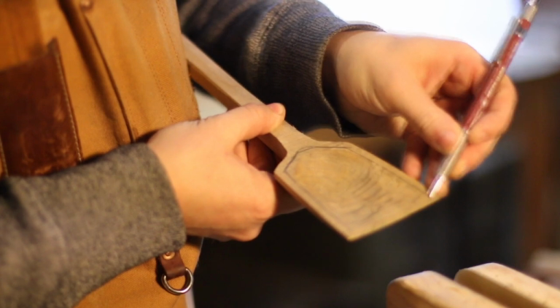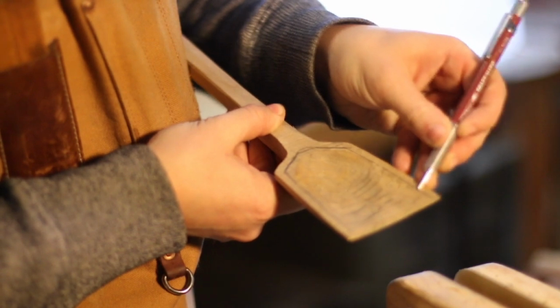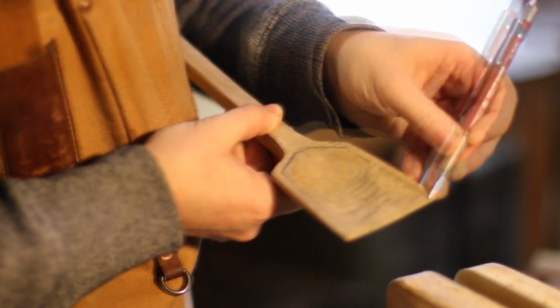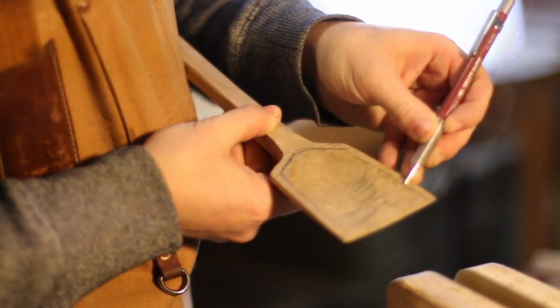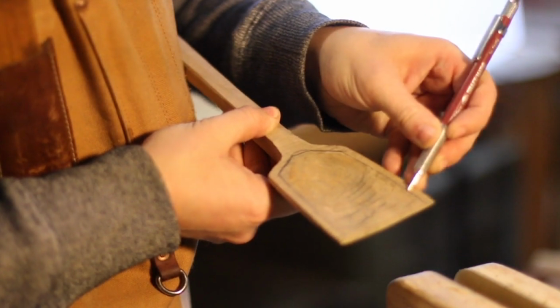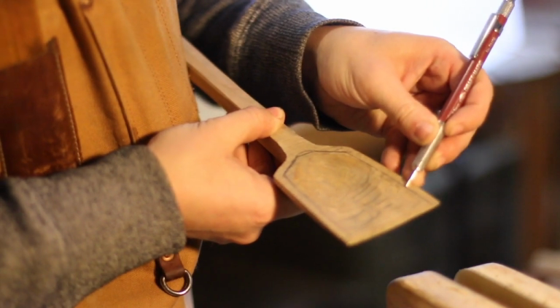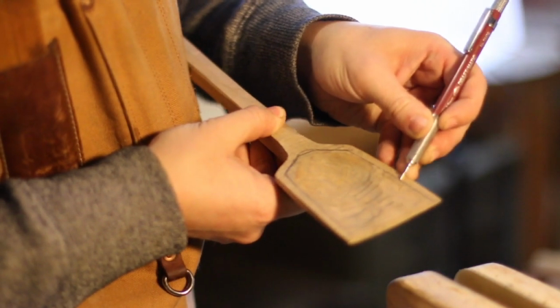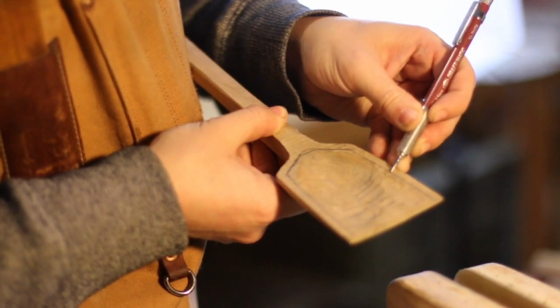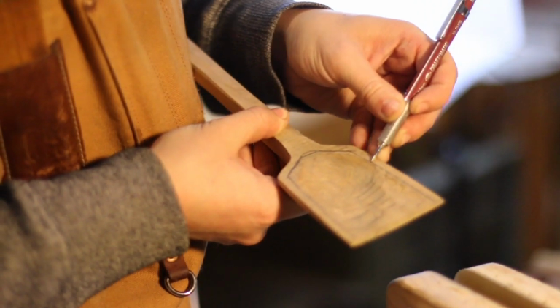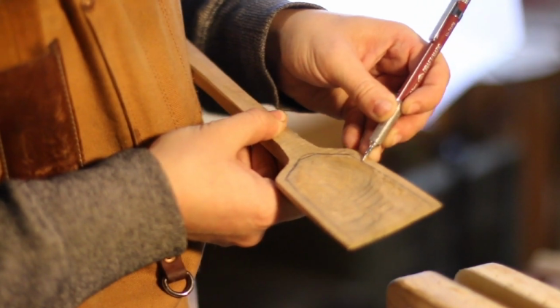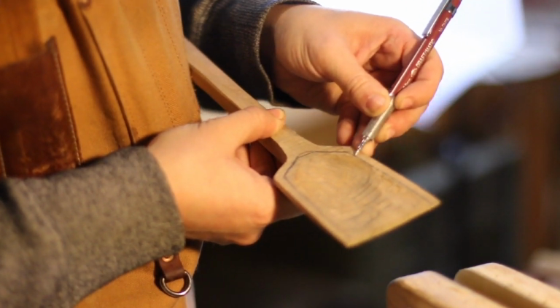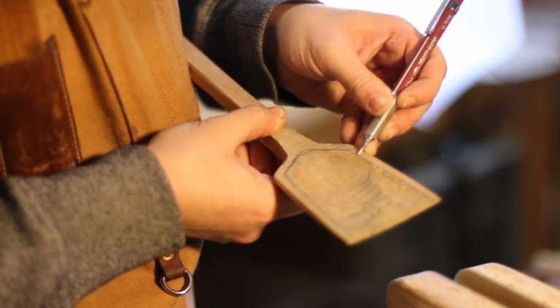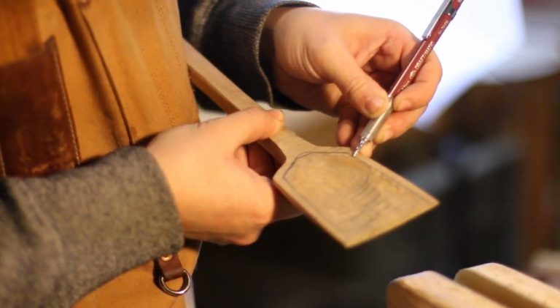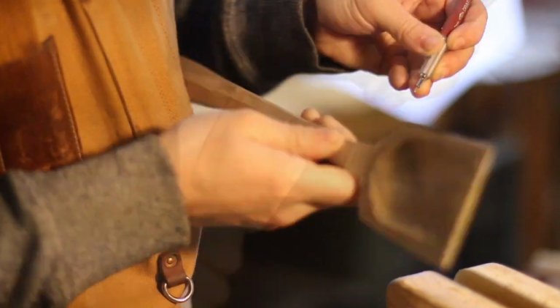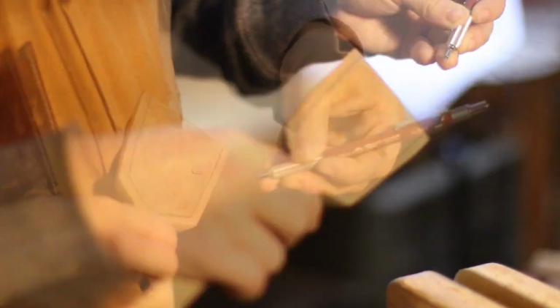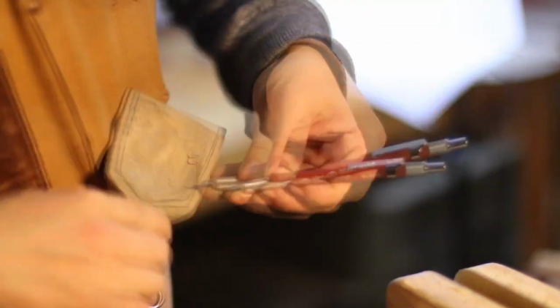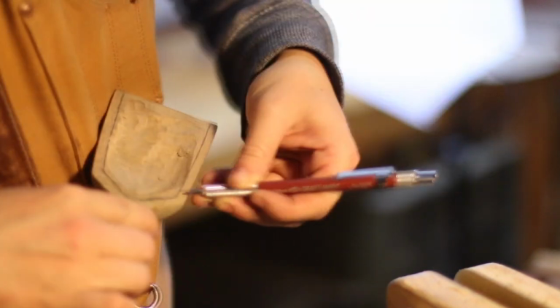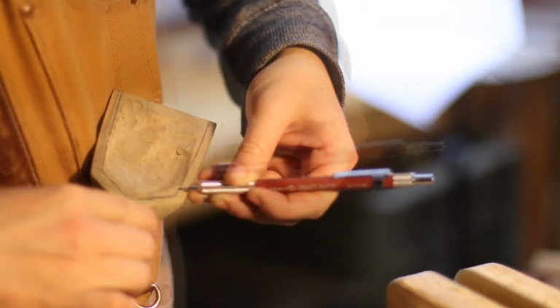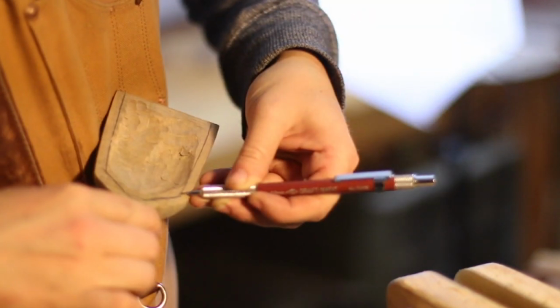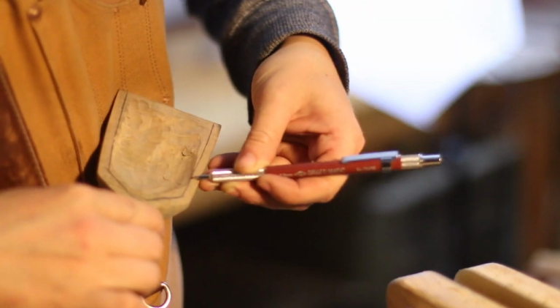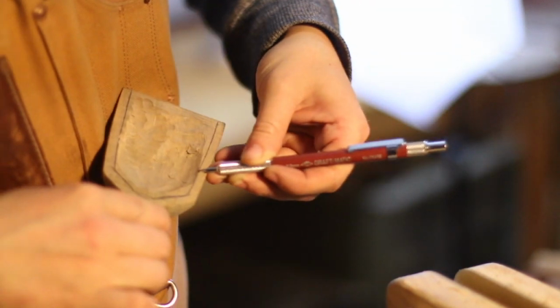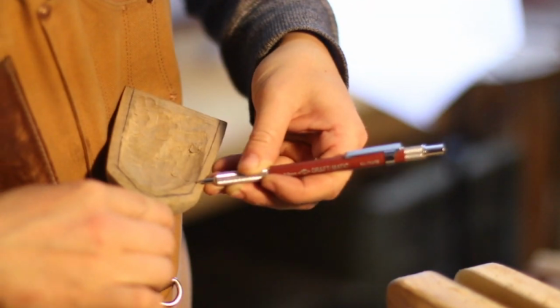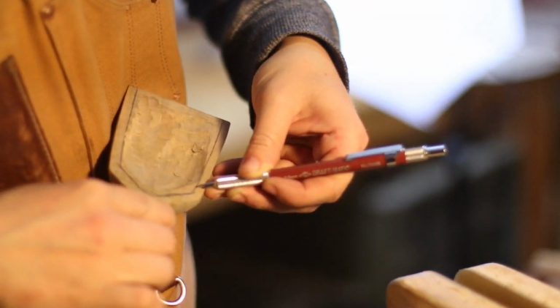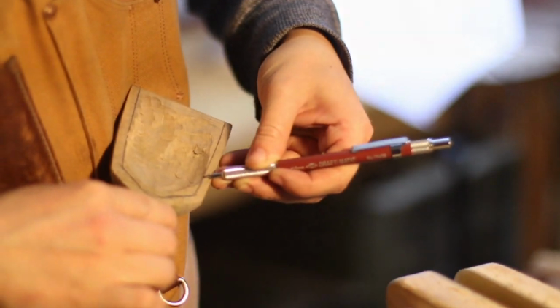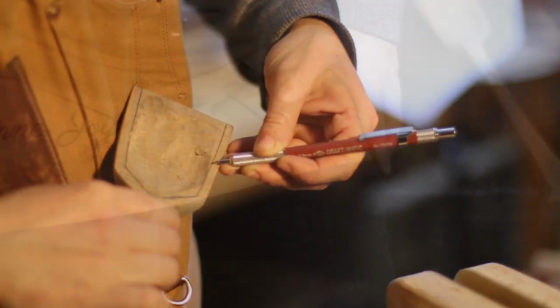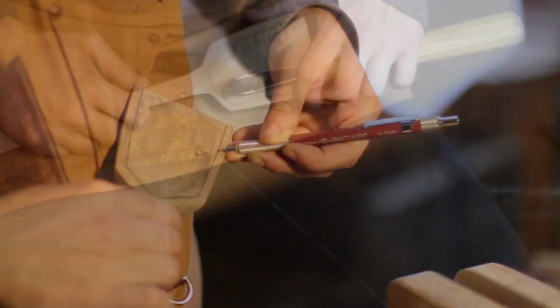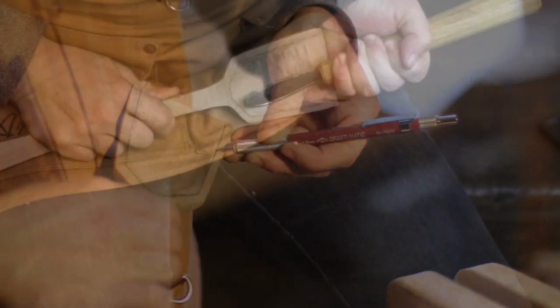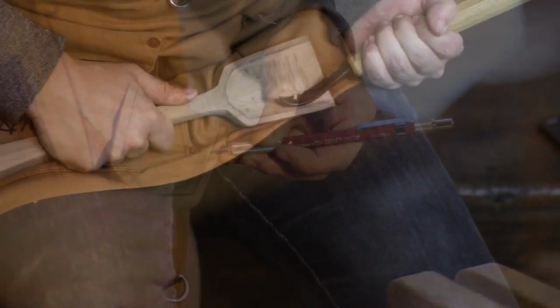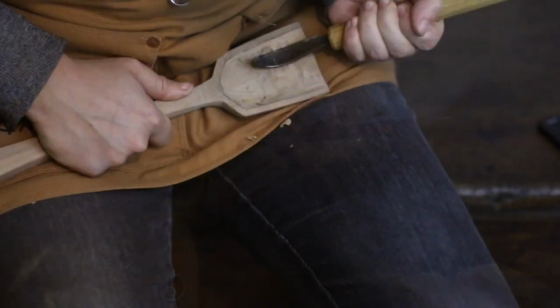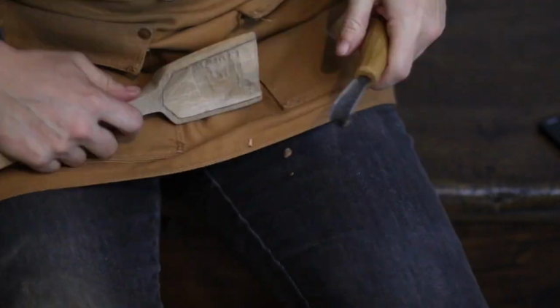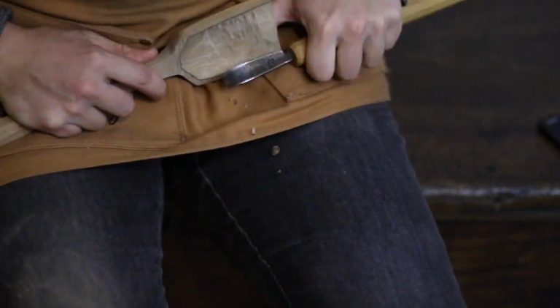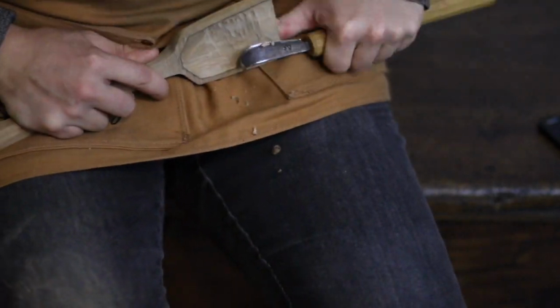I then mark out the final shape I like for the bowl of the spoon and I use my hook knife to make my finishing cuts.